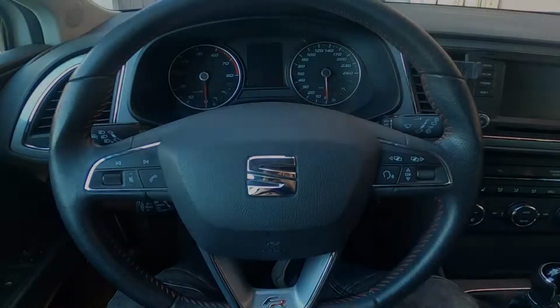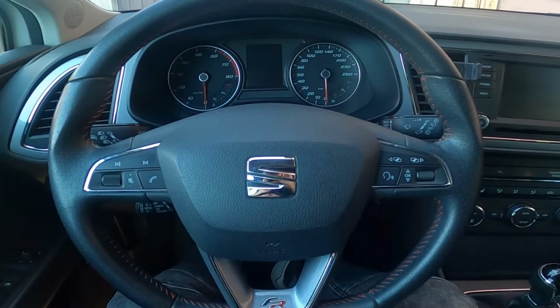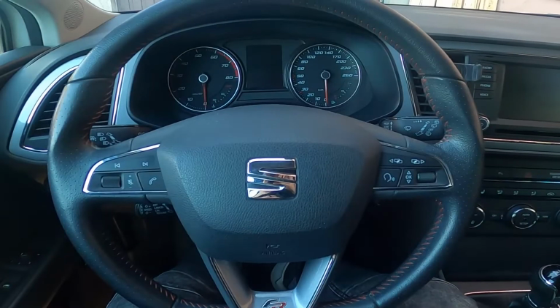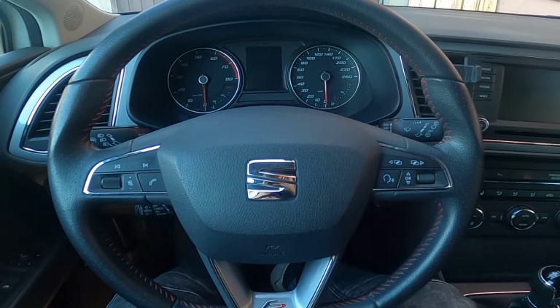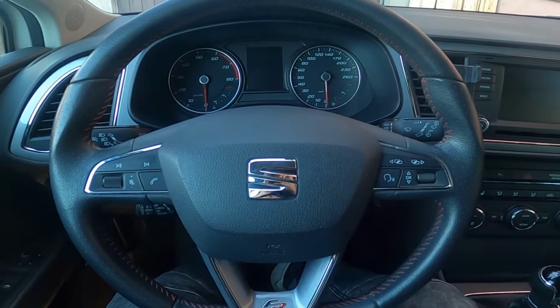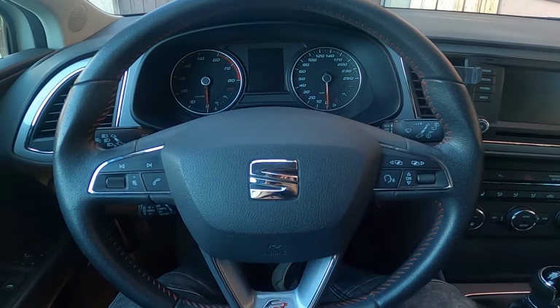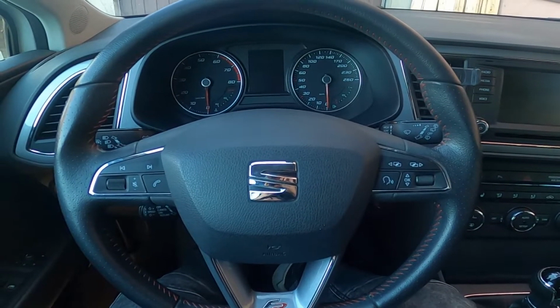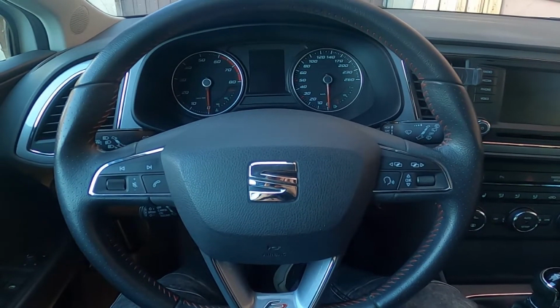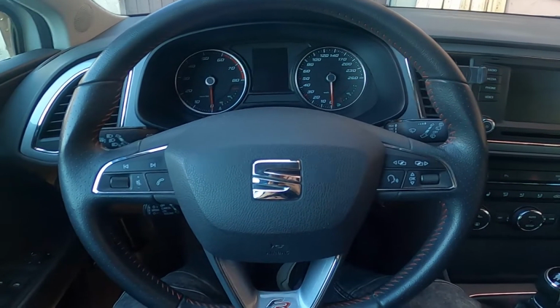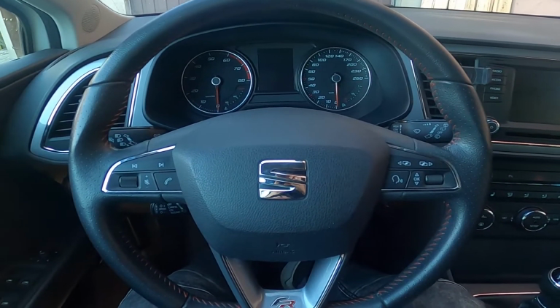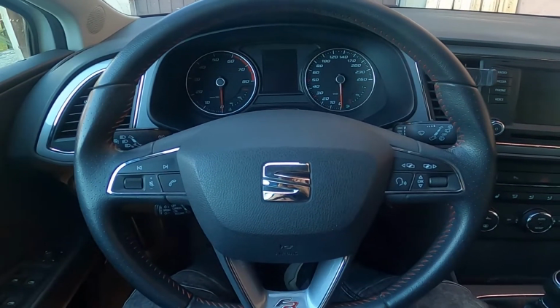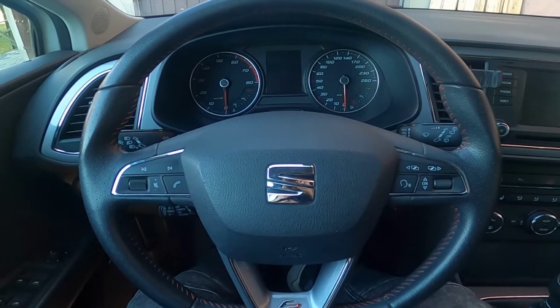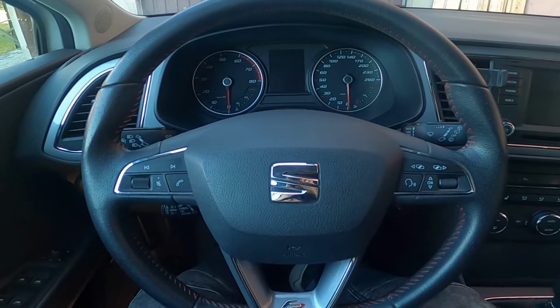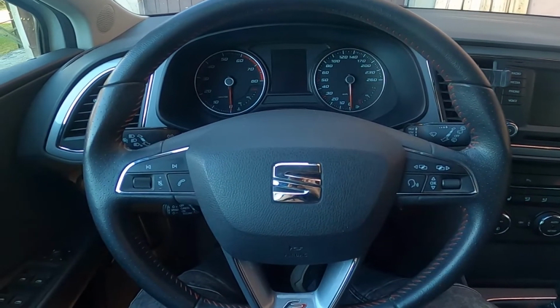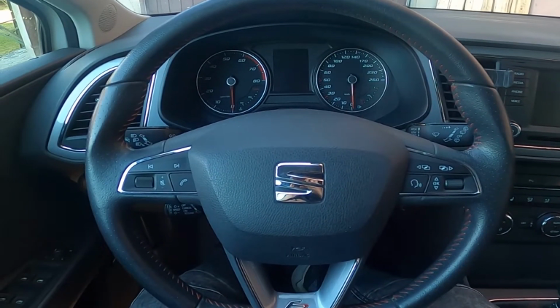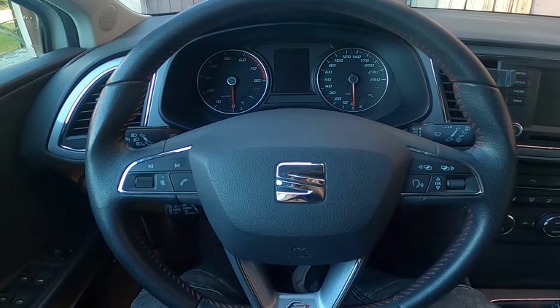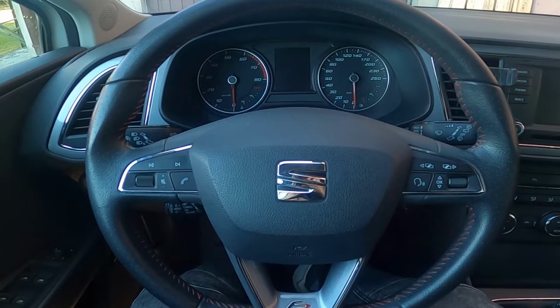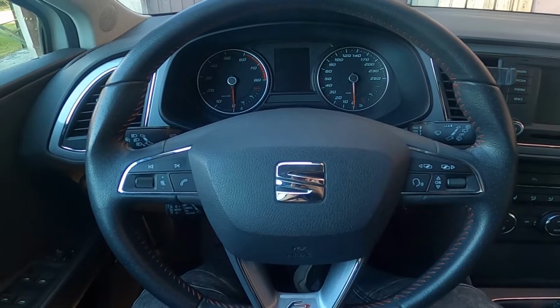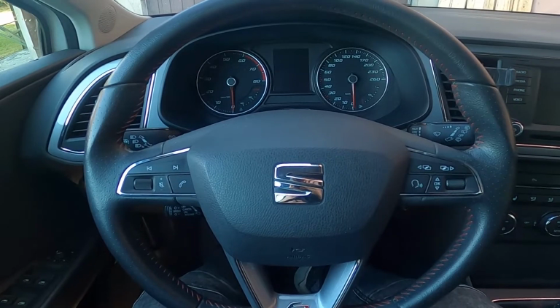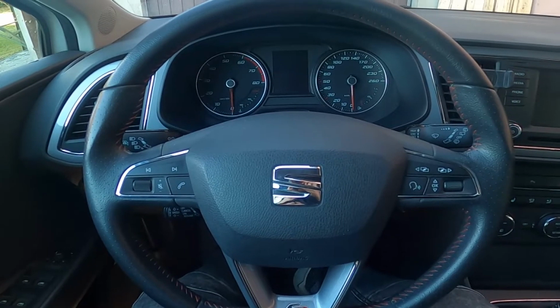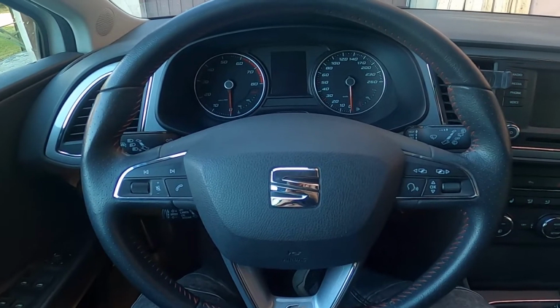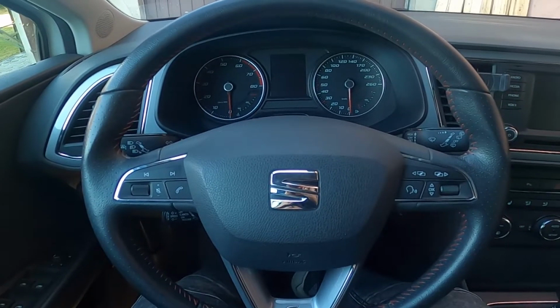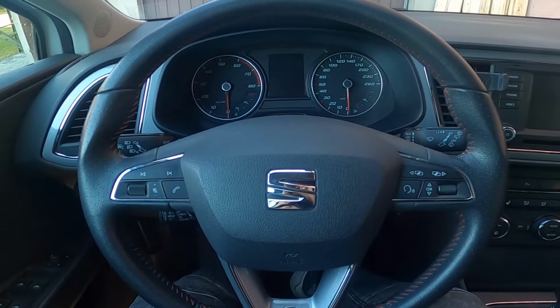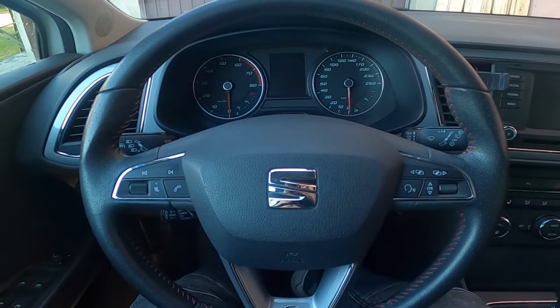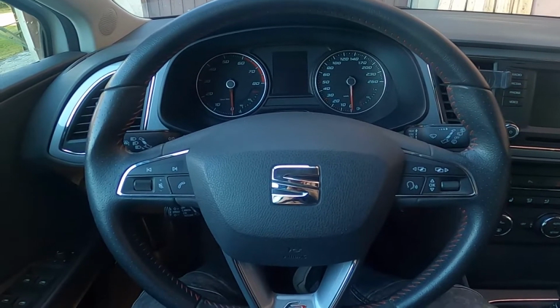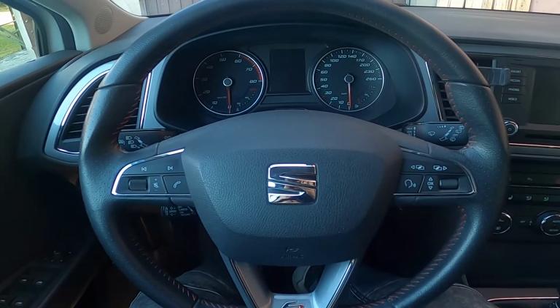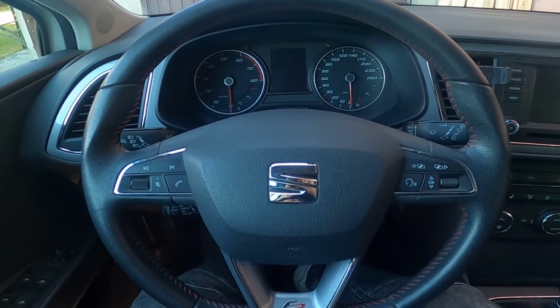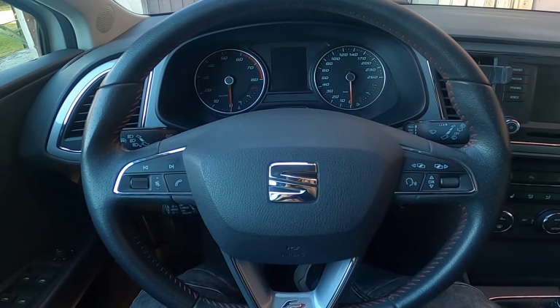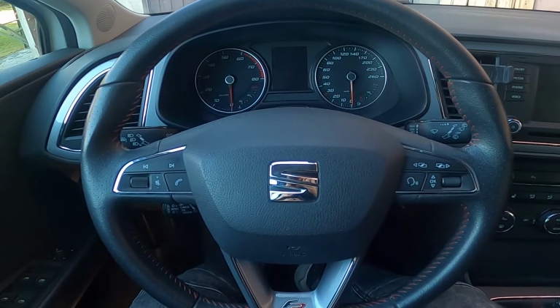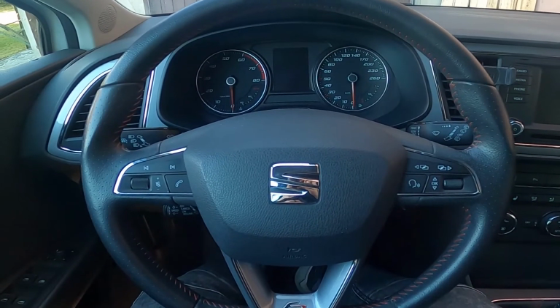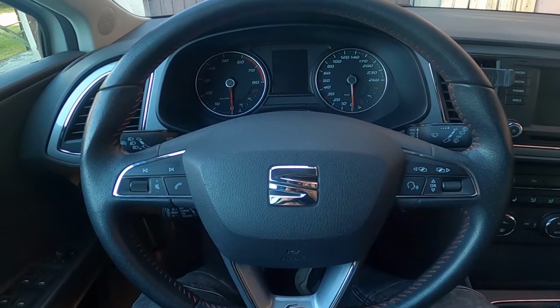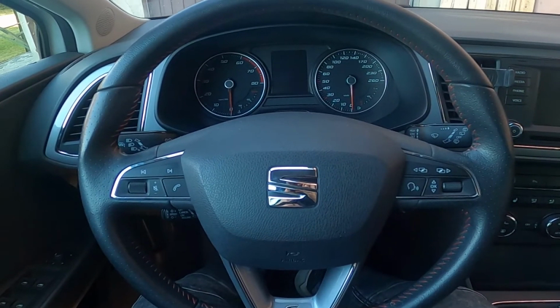Hello, today I'm in a SEAT León. In this video I'll show you where the OBD2 socket is in your car.